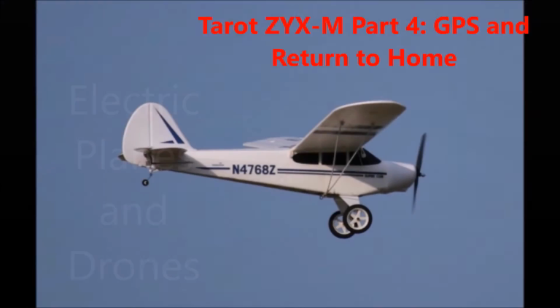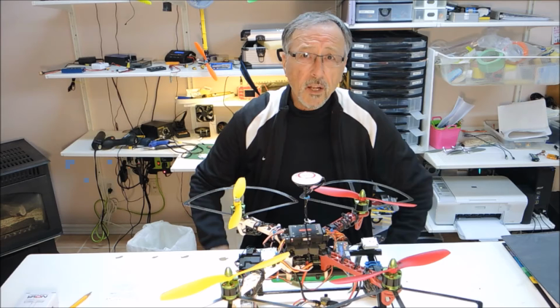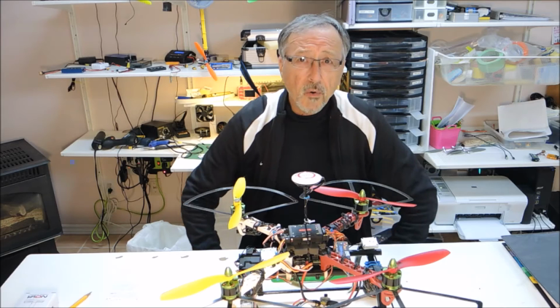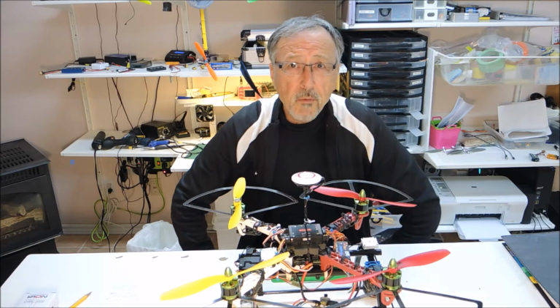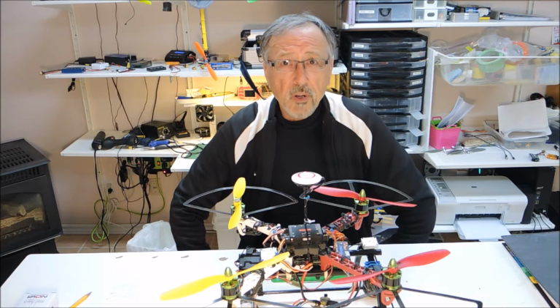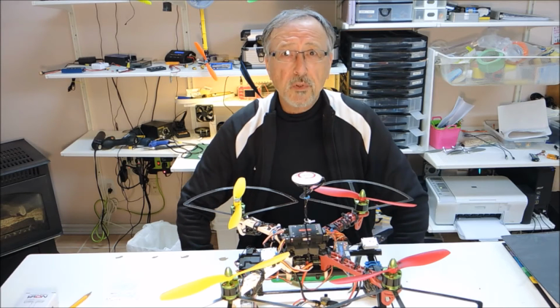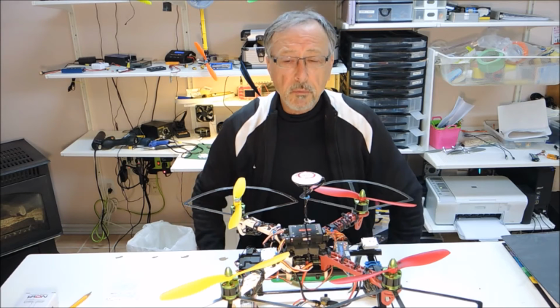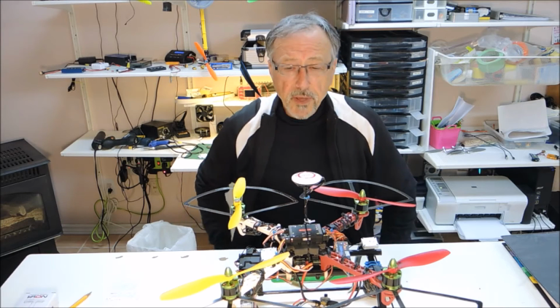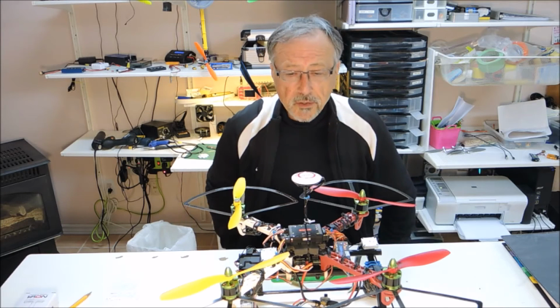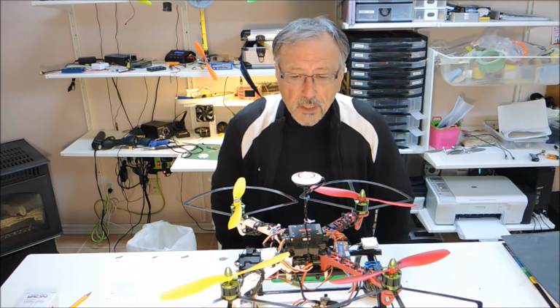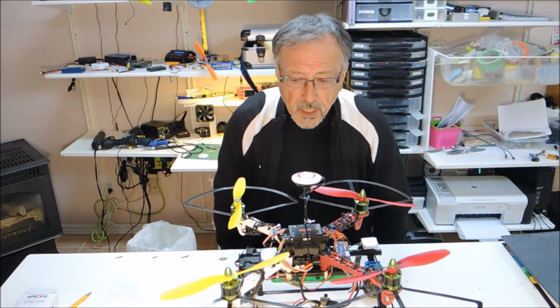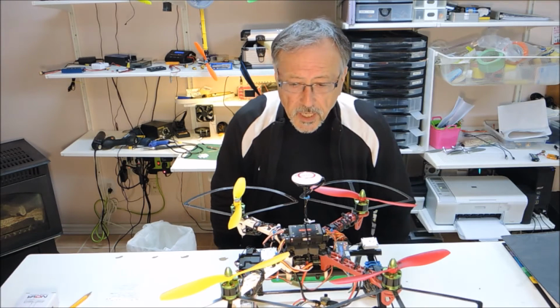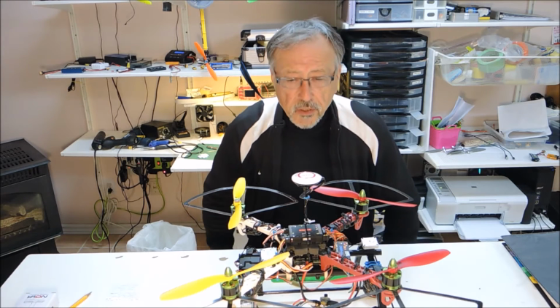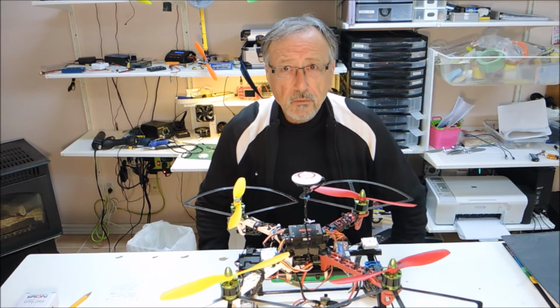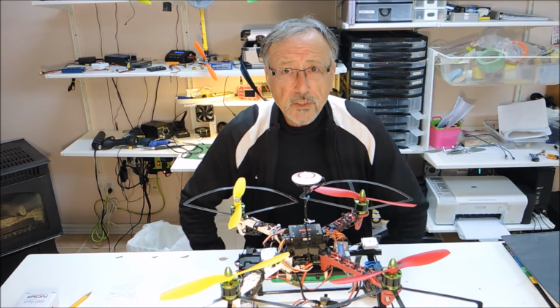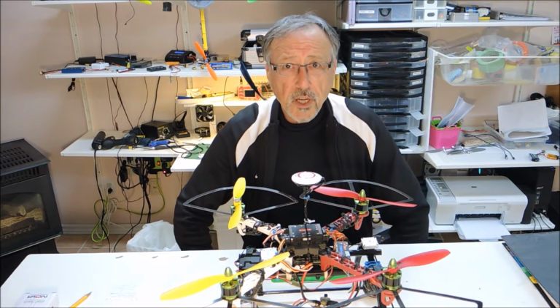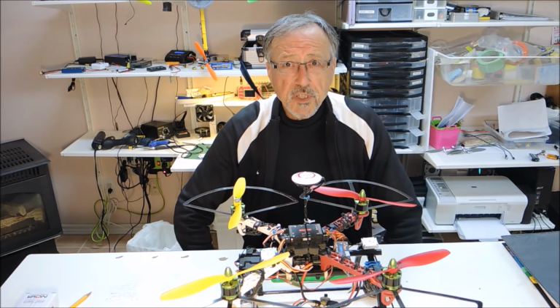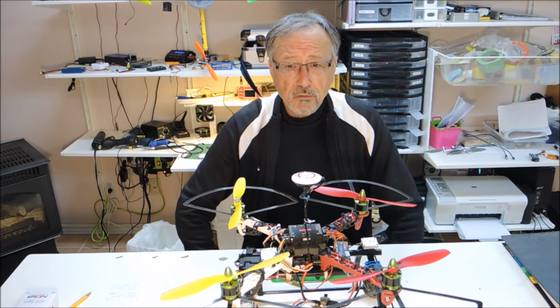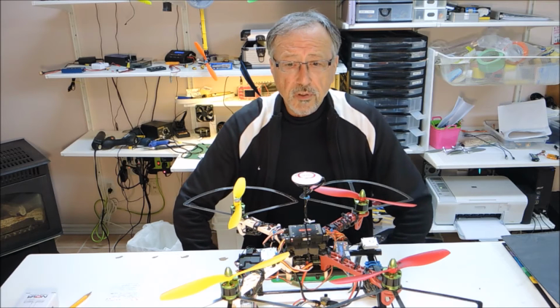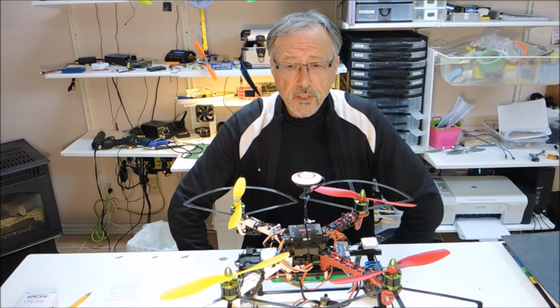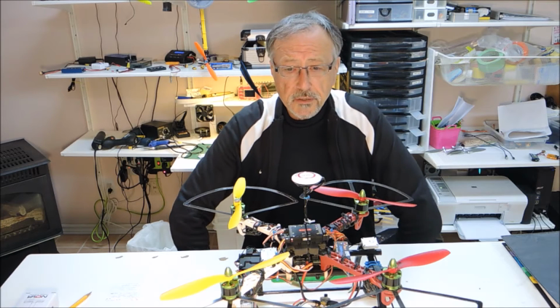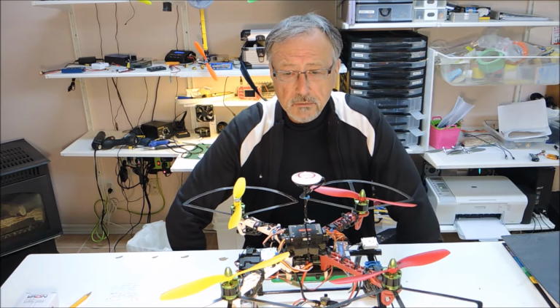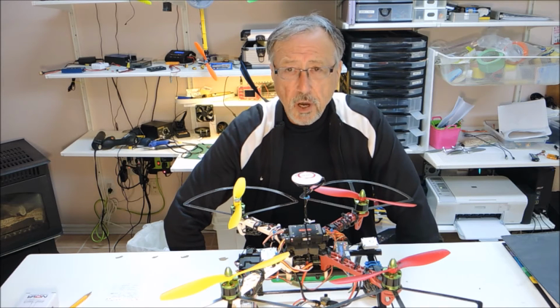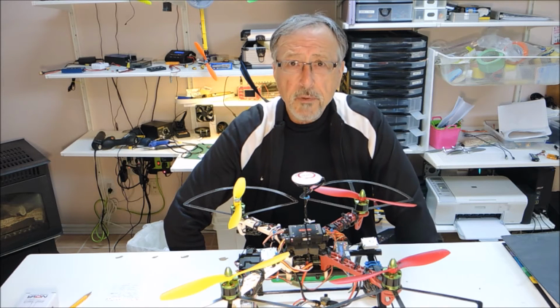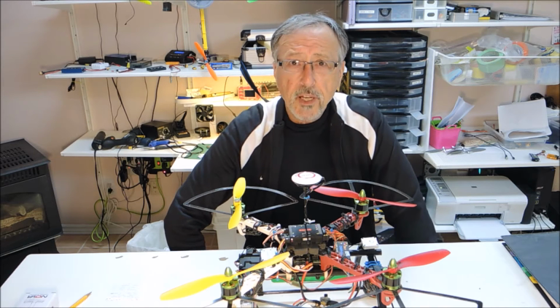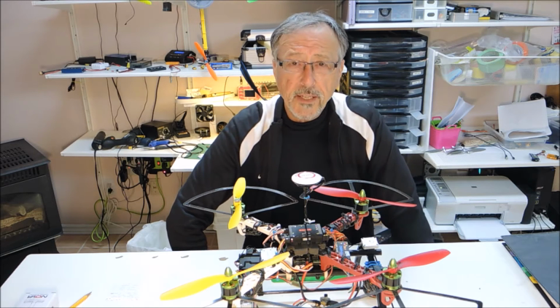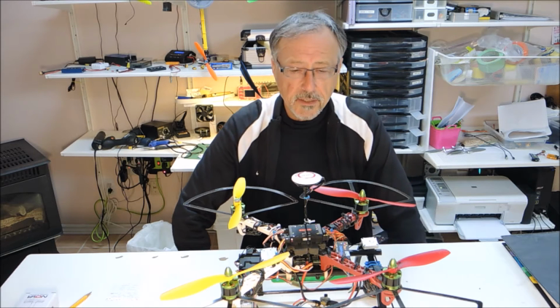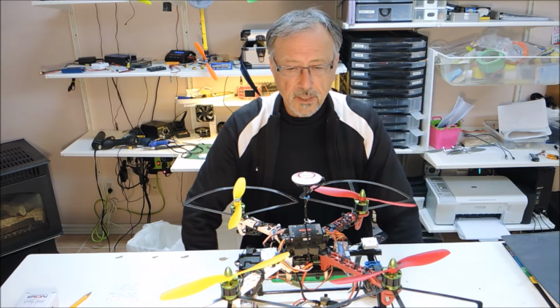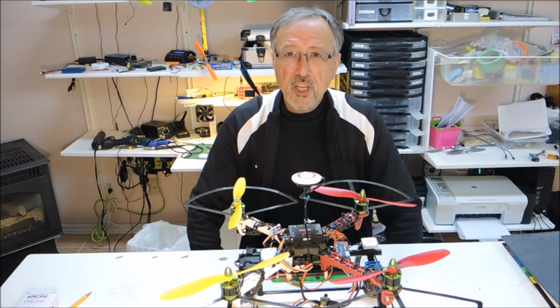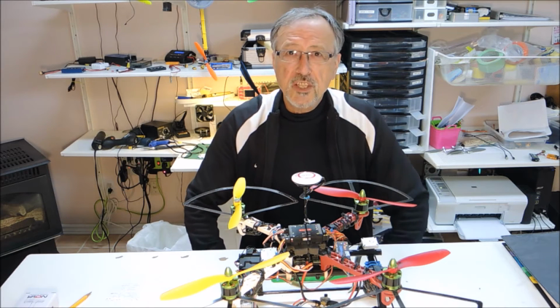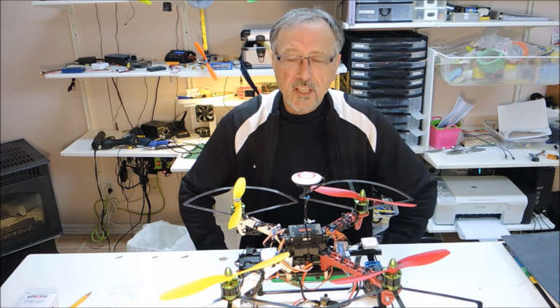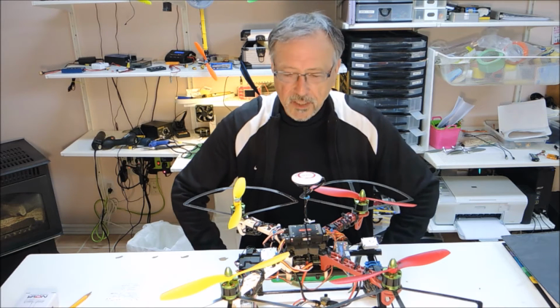Hello and welcome to Evermore Meadows, your one-stop channel for all things hobby-related. I'm changing the title.